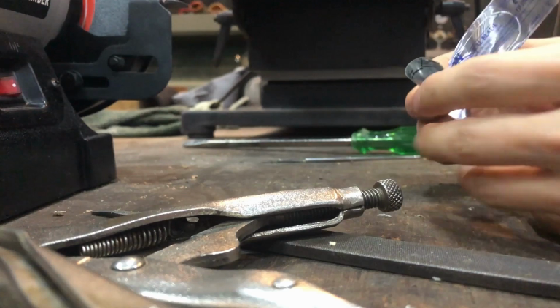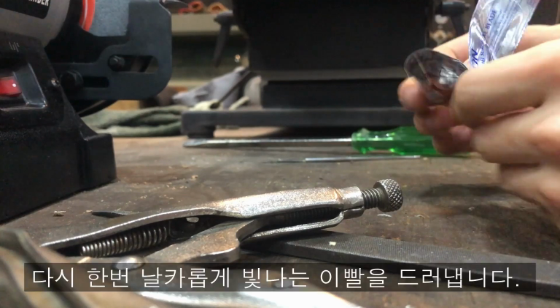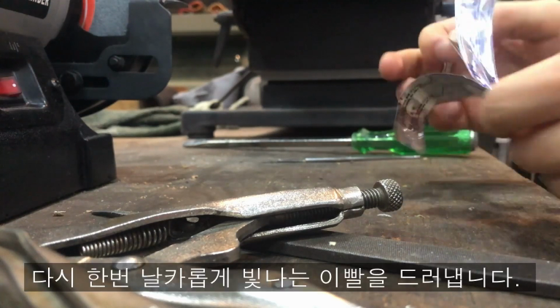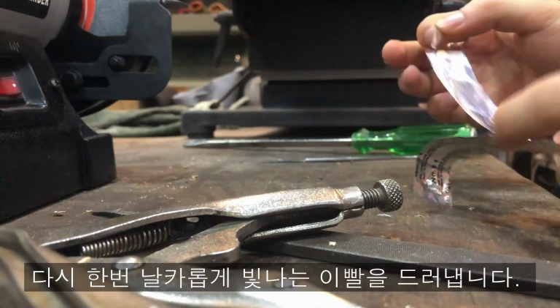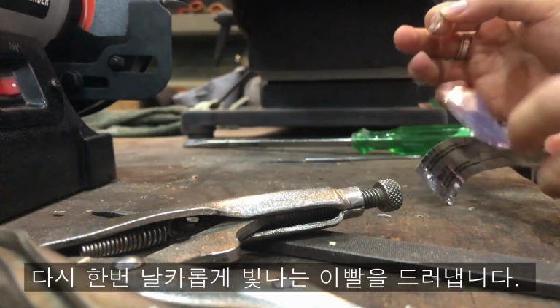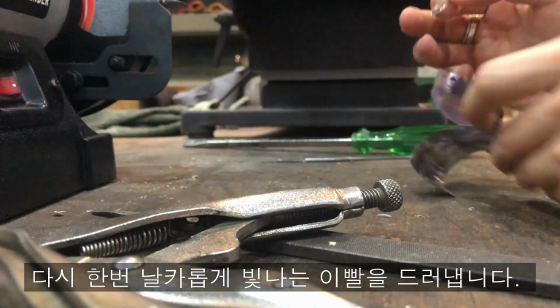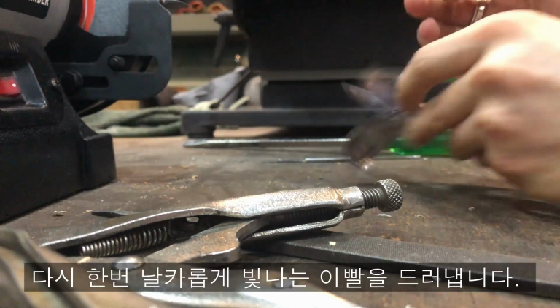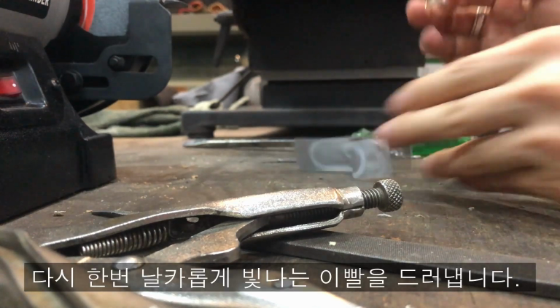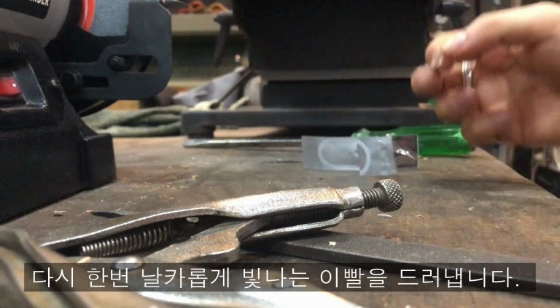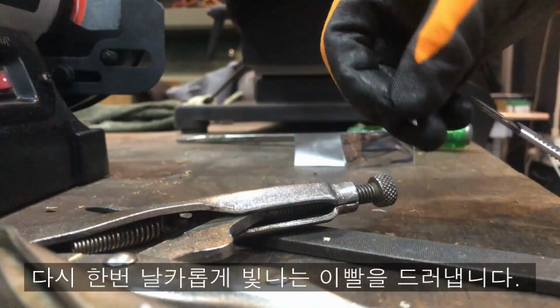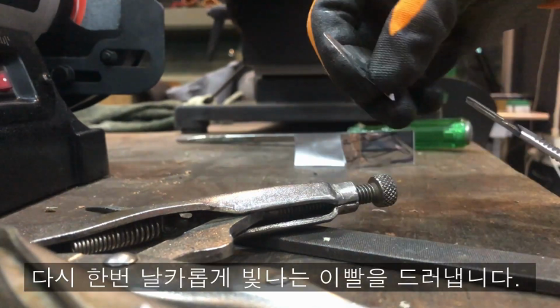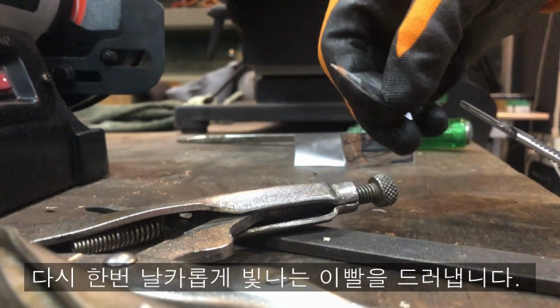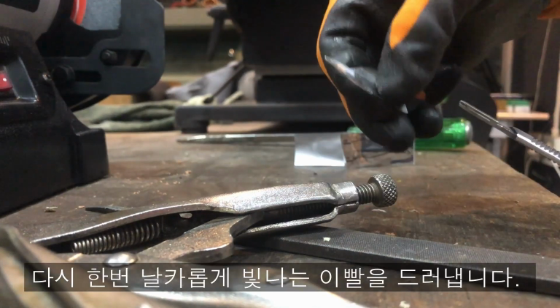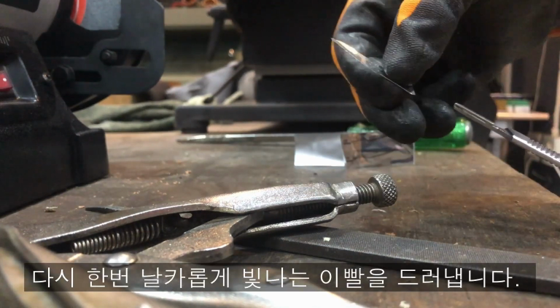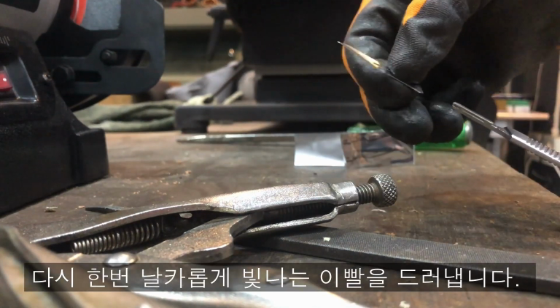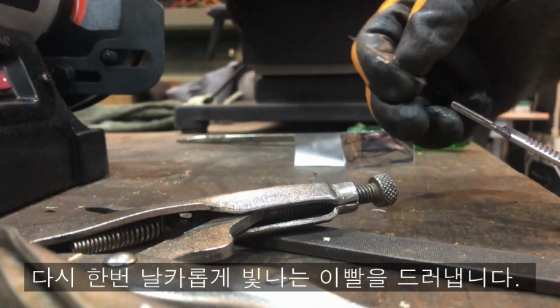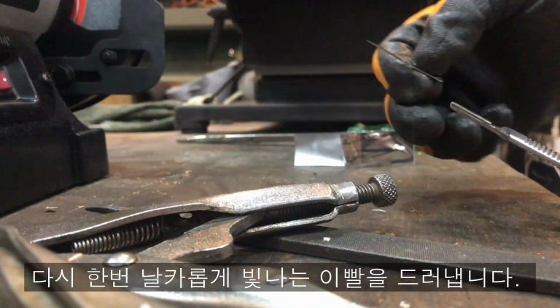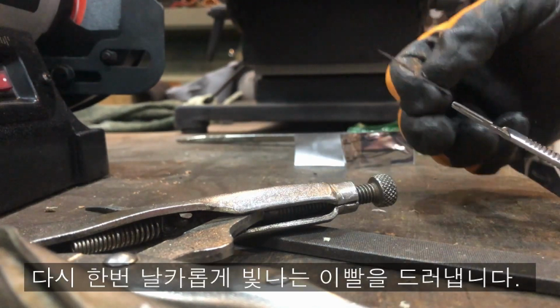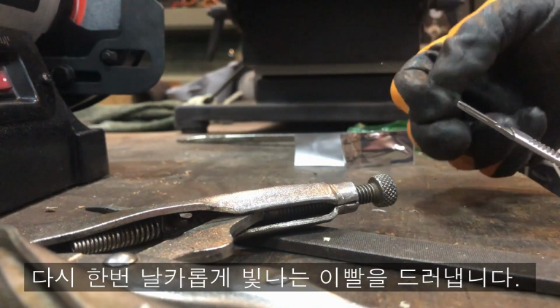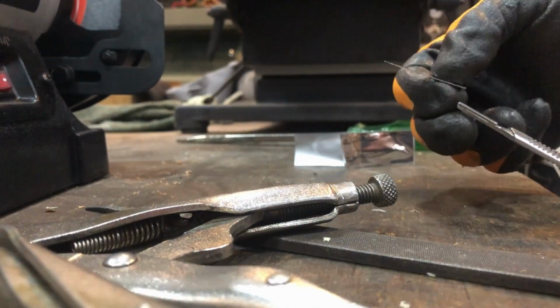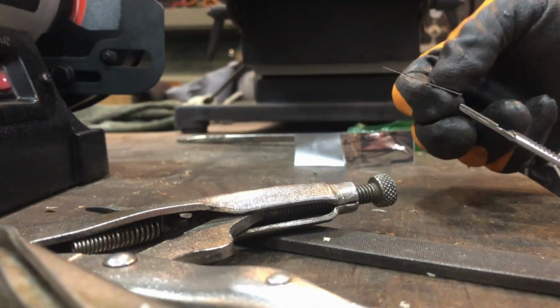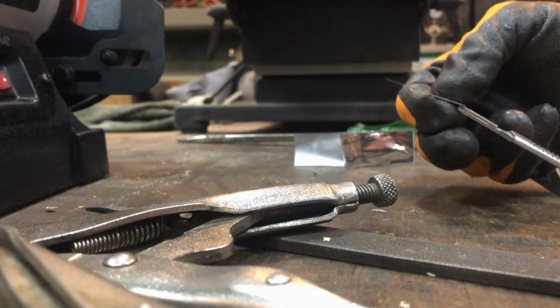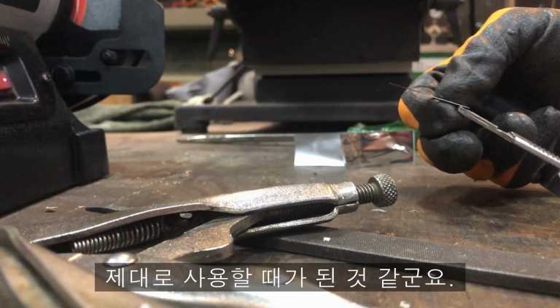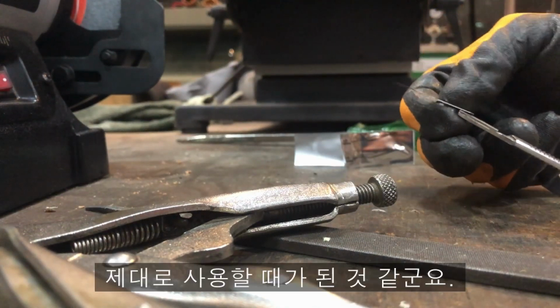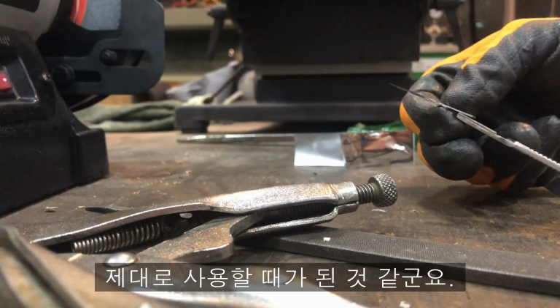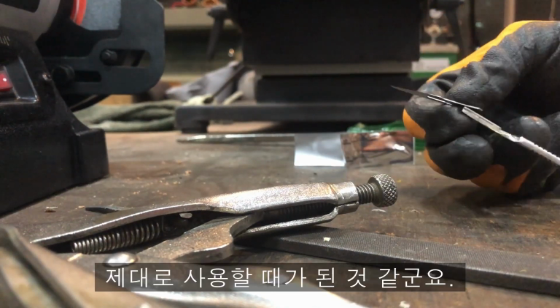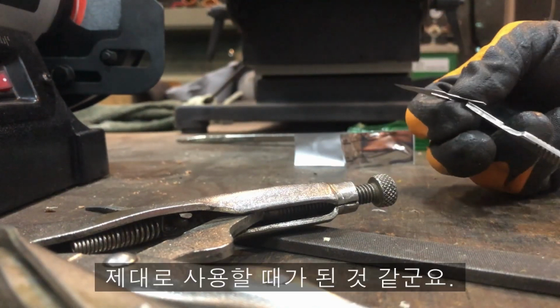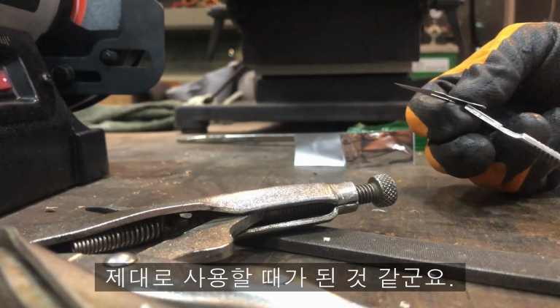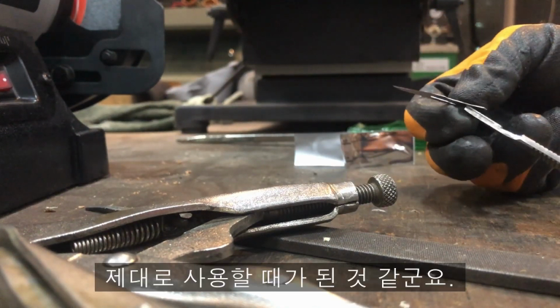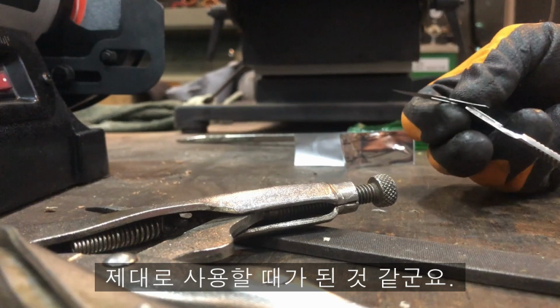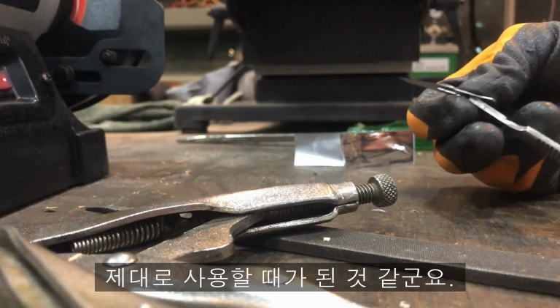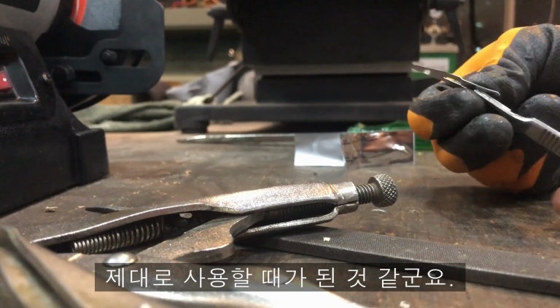He reveals his sharp, shiny teeth again. I think it is time to use it properly.